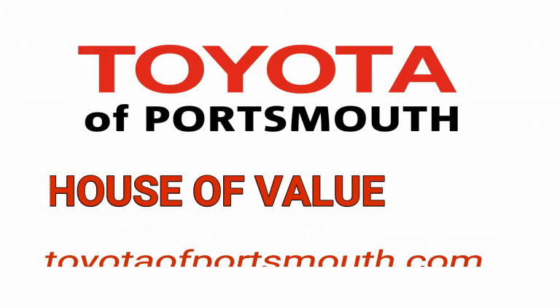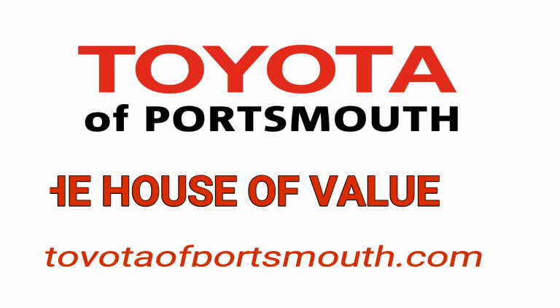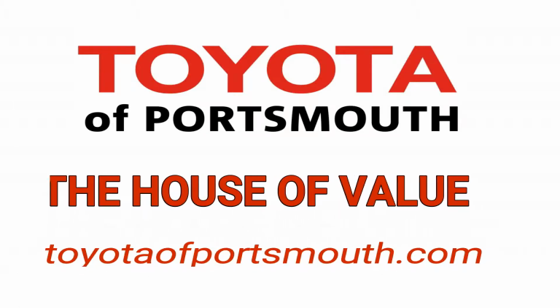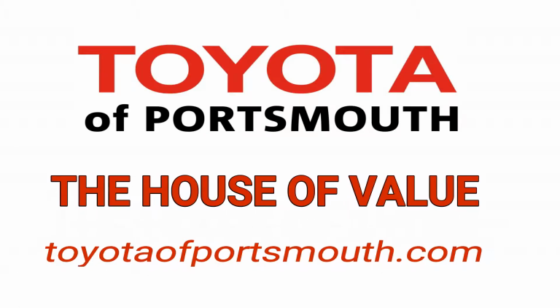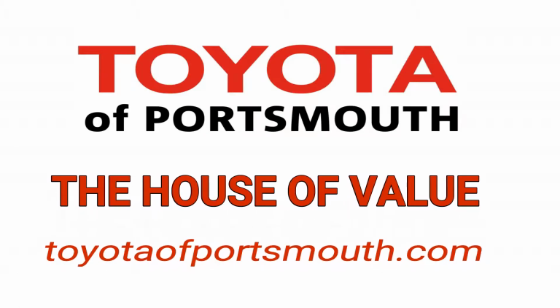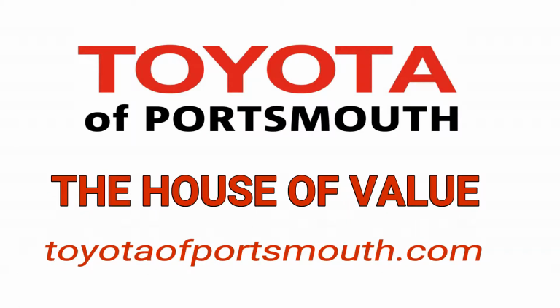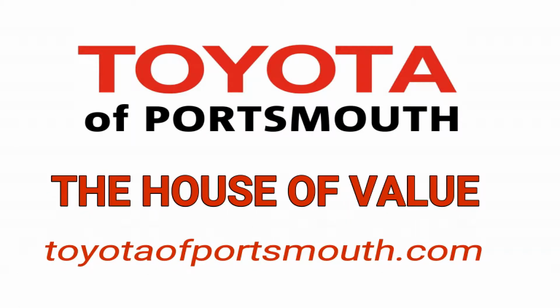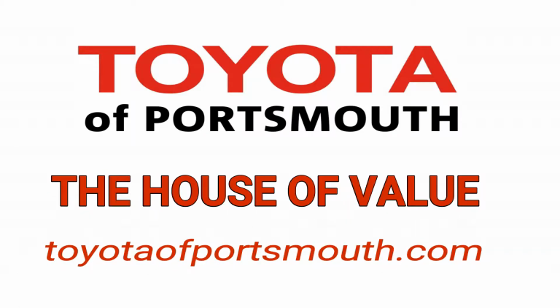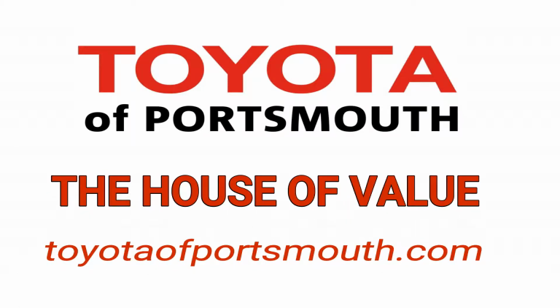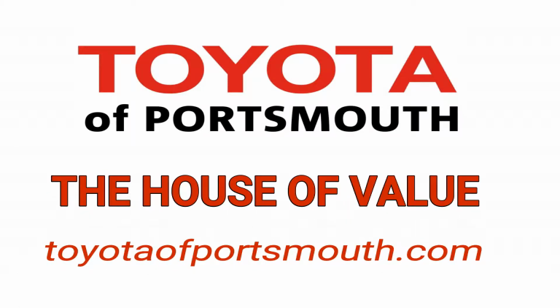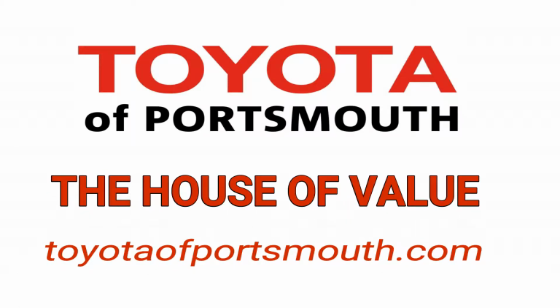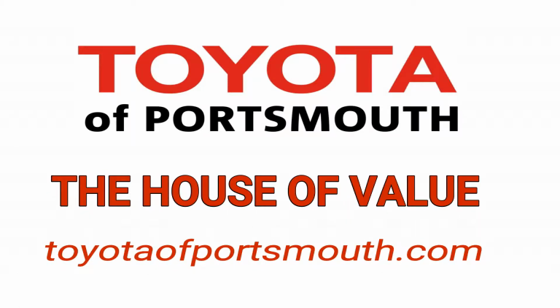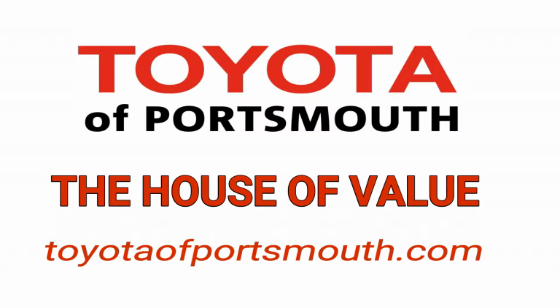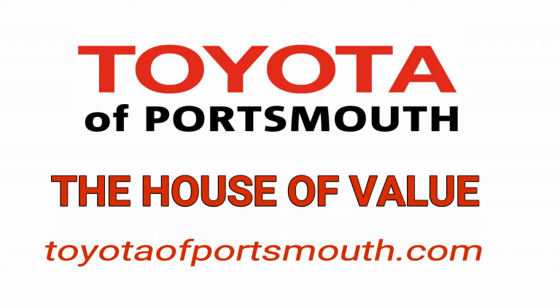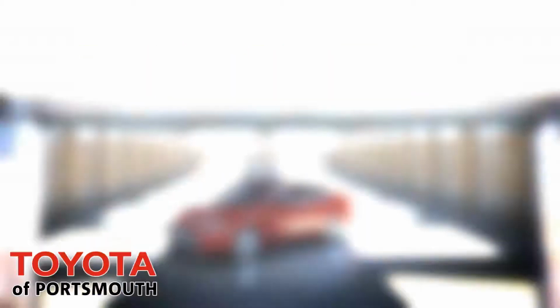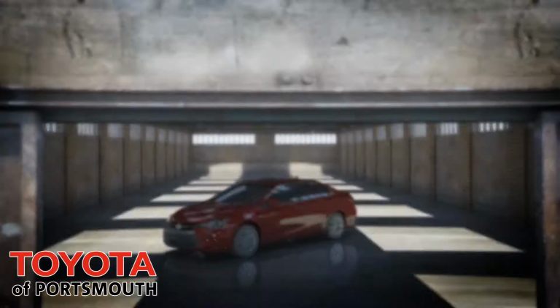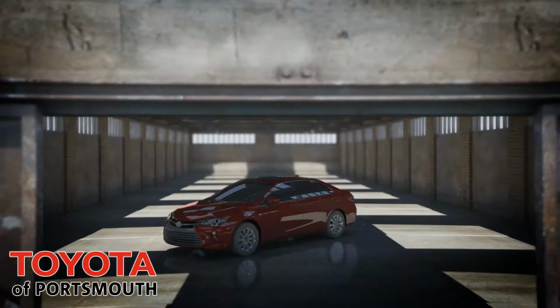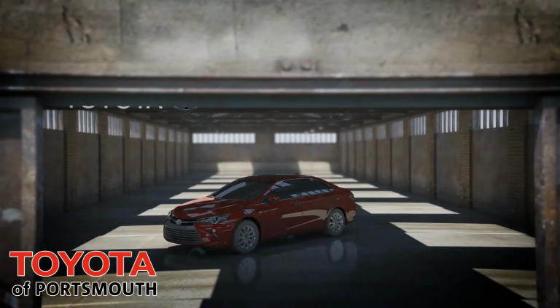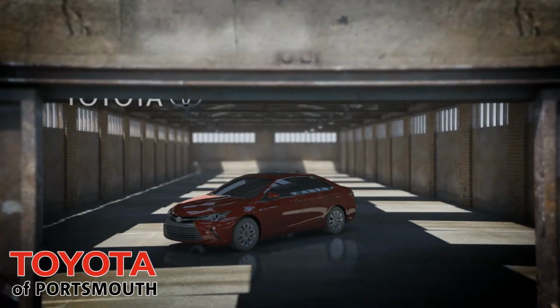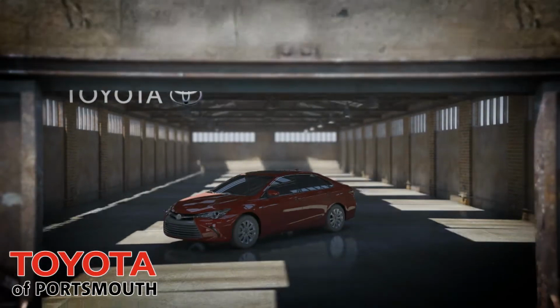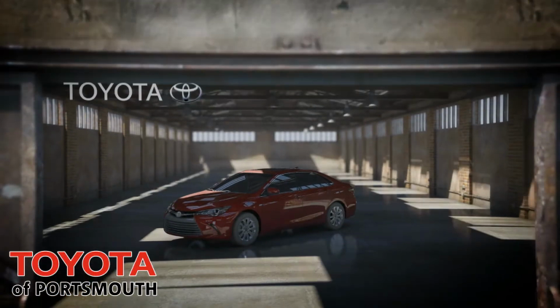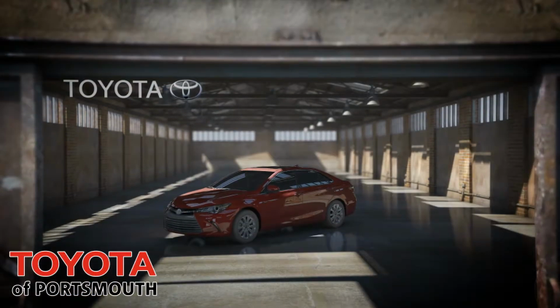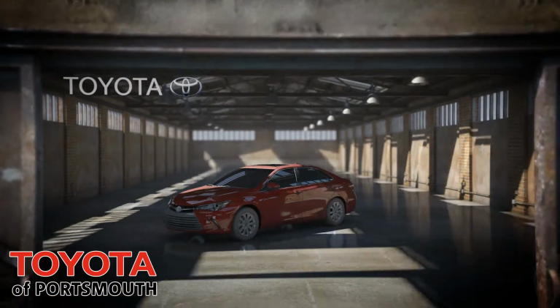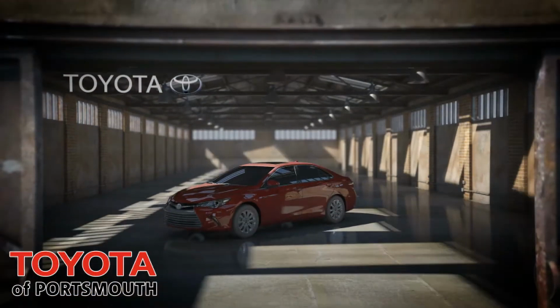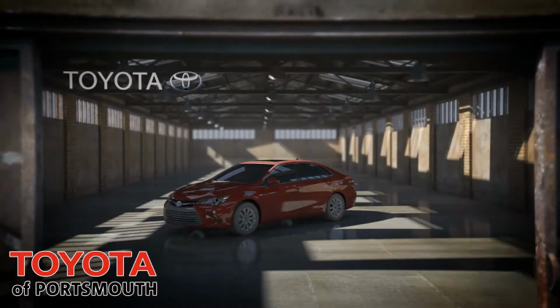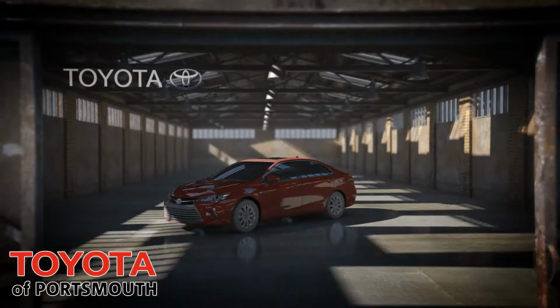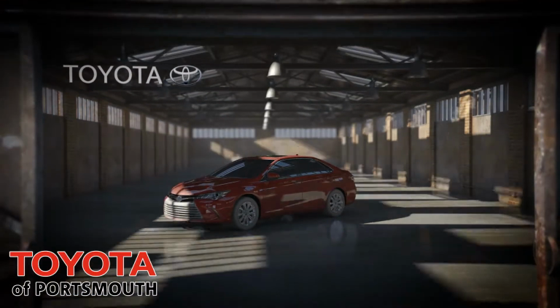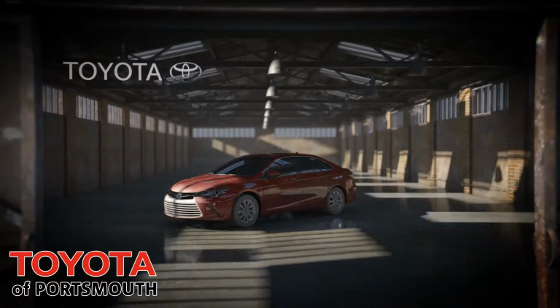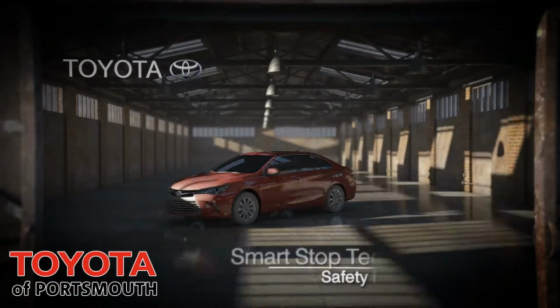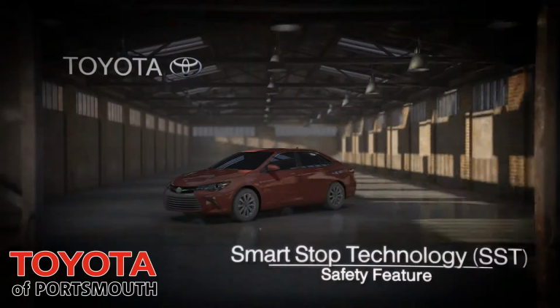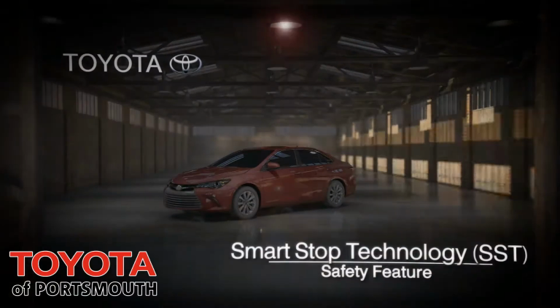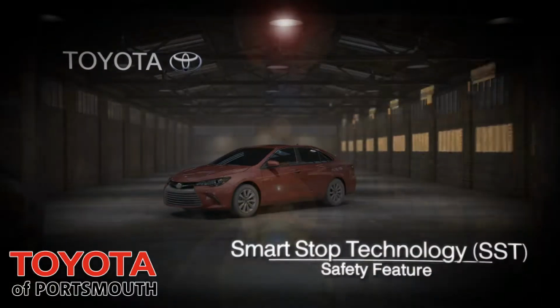Toyota Portsmouth, the house of value. Smart Stop Technology.